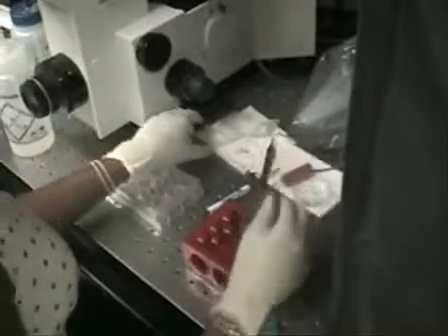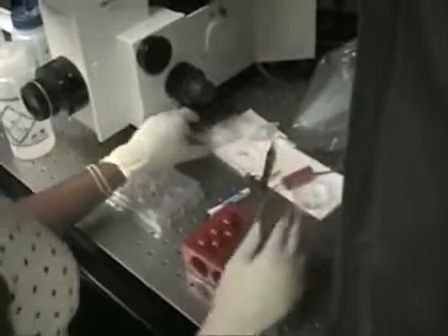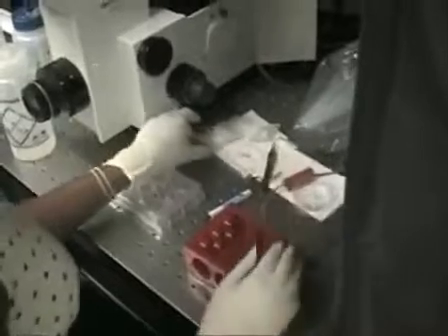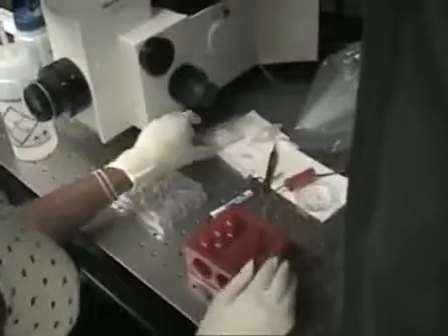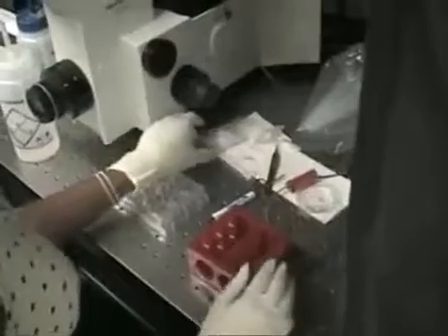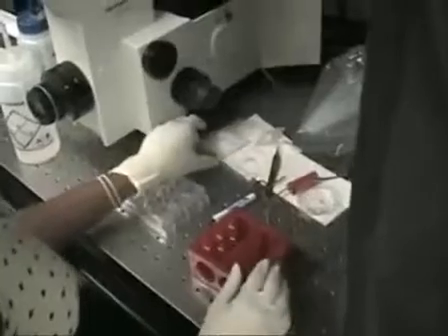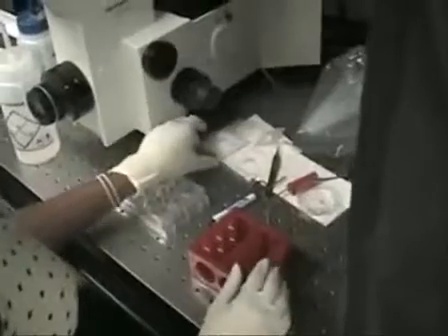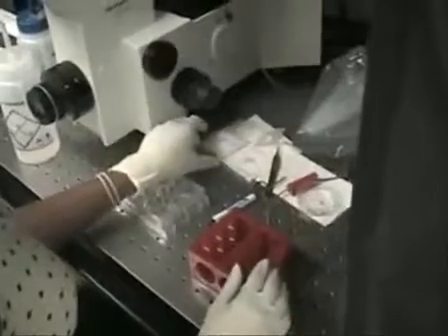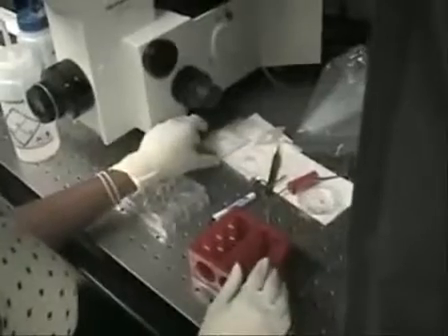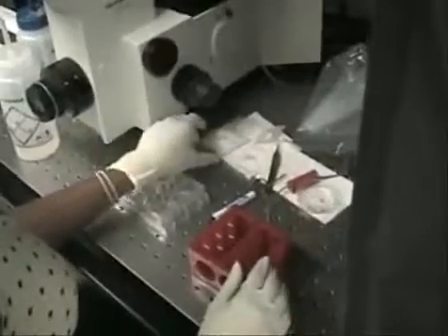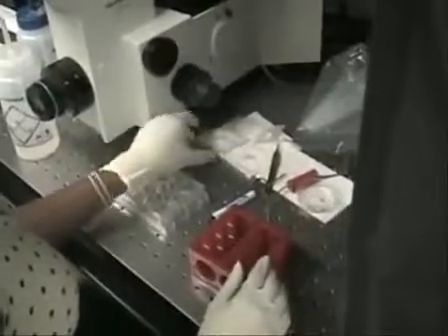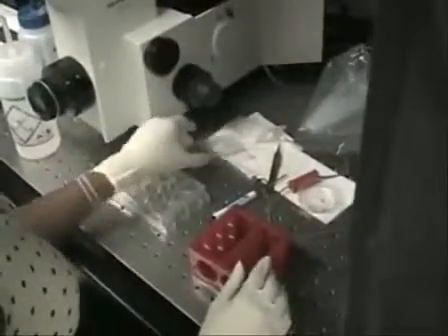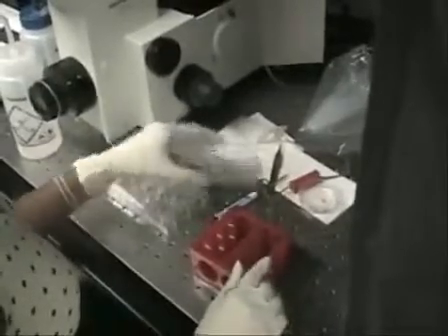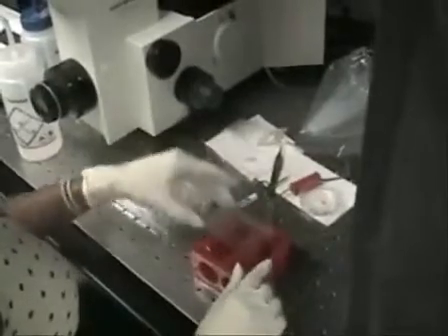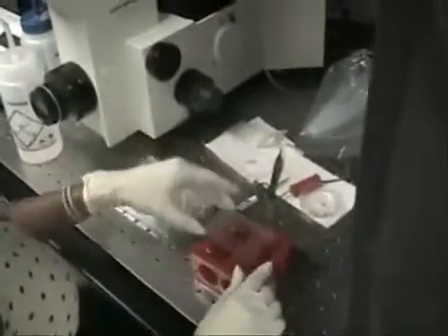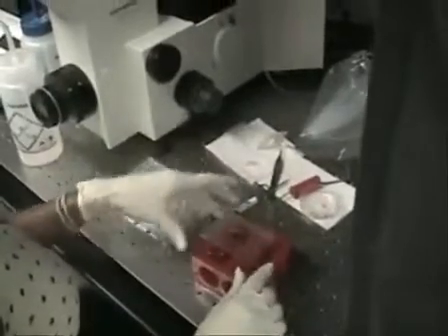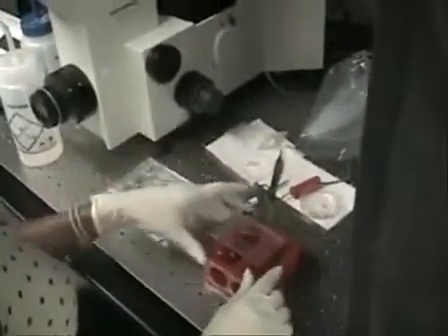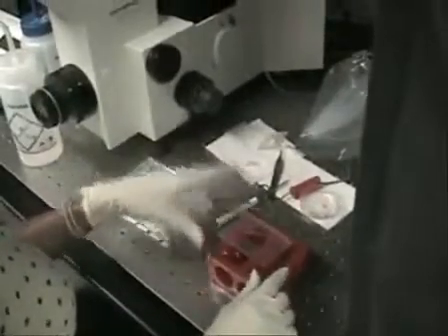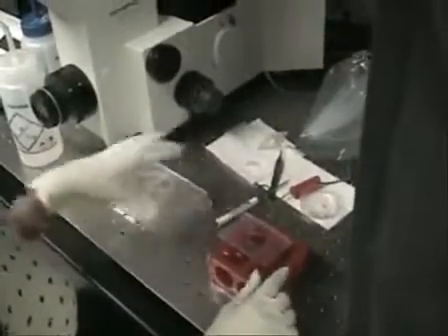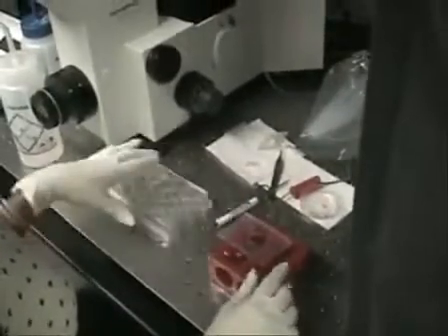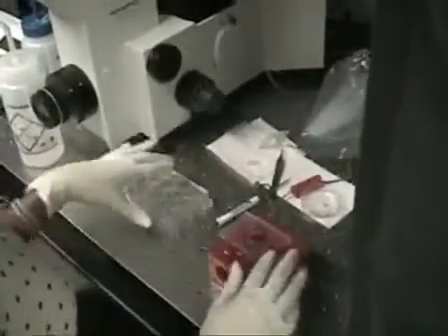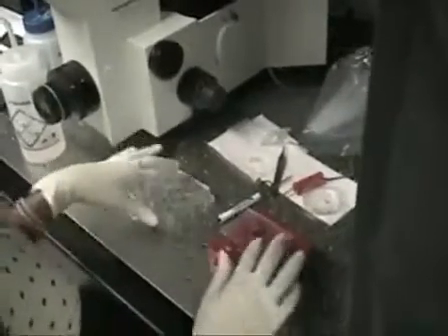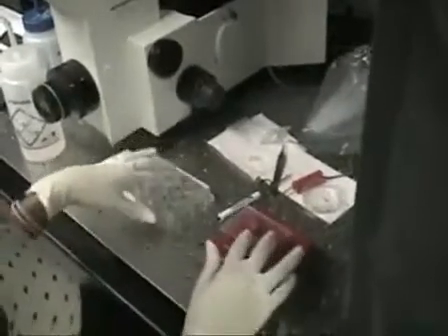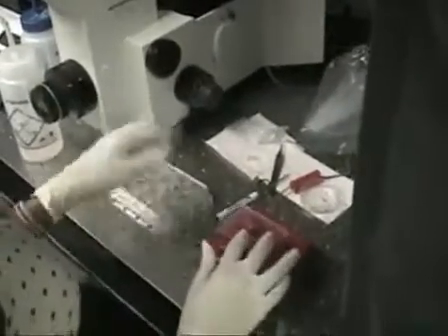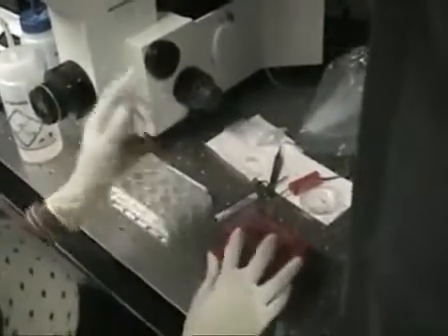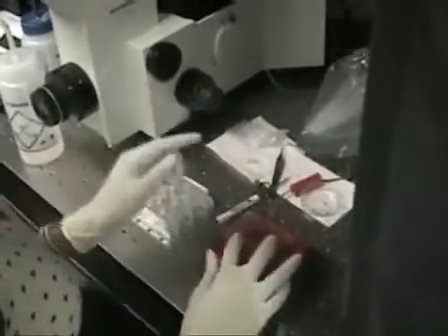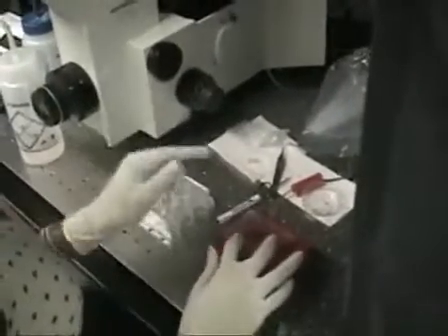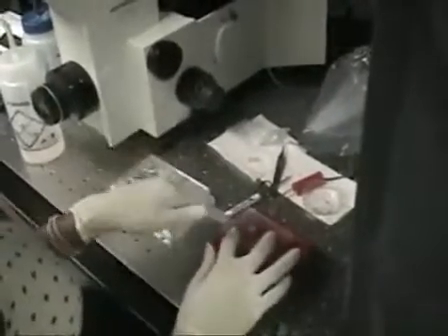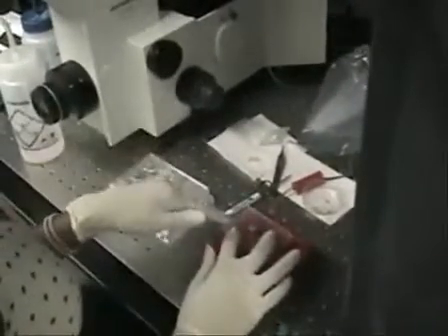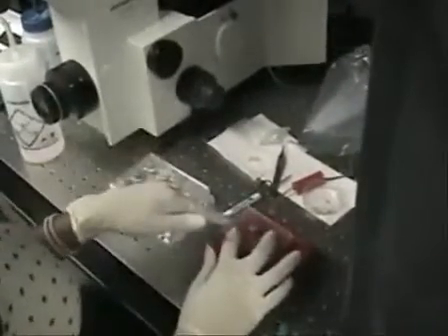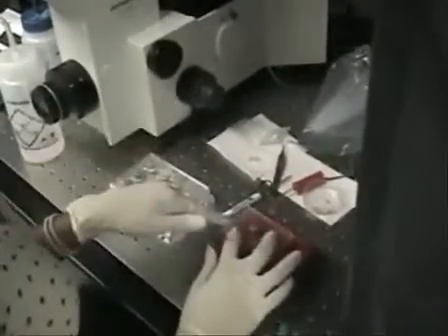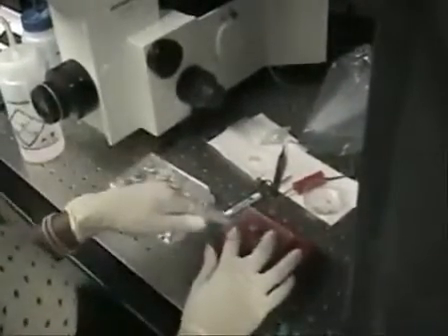Now we're going to go ahead and mount the cover slip that has neurons on it into this custom-made chamber.